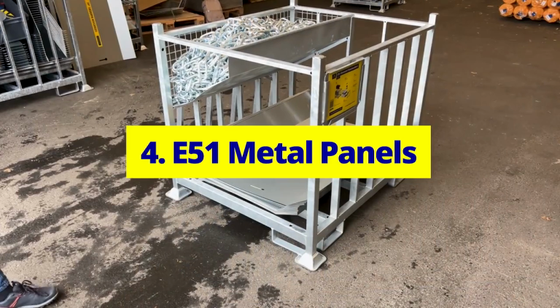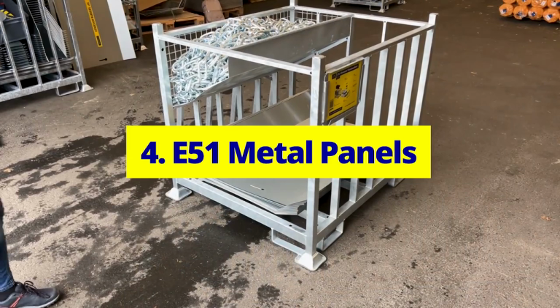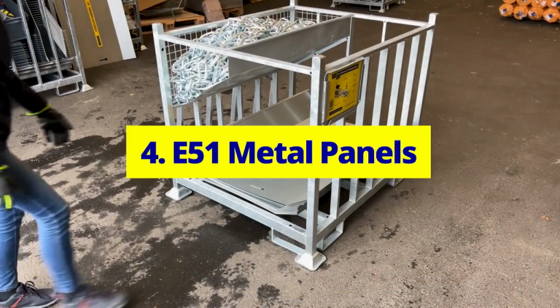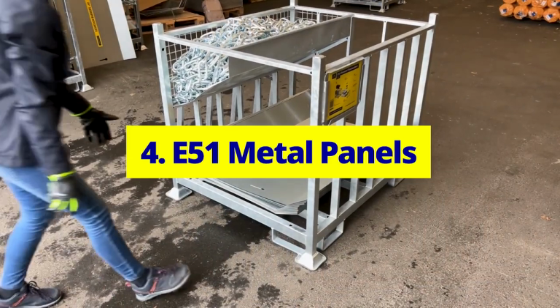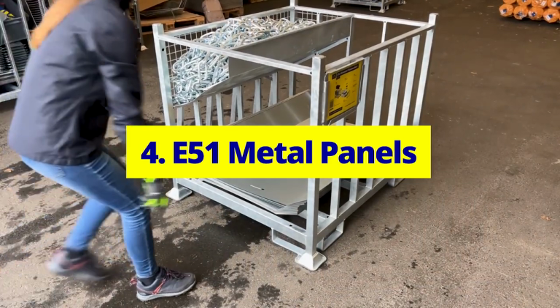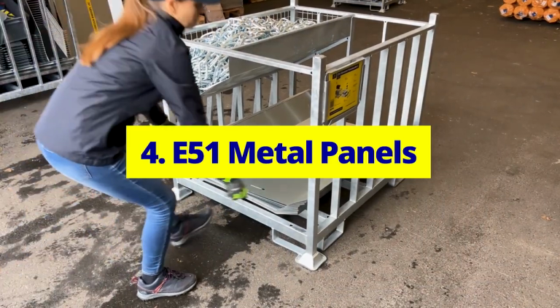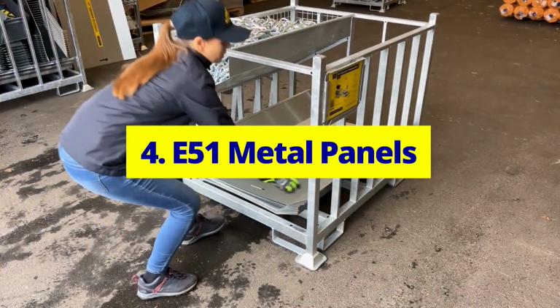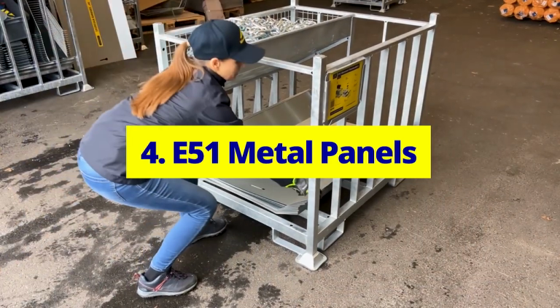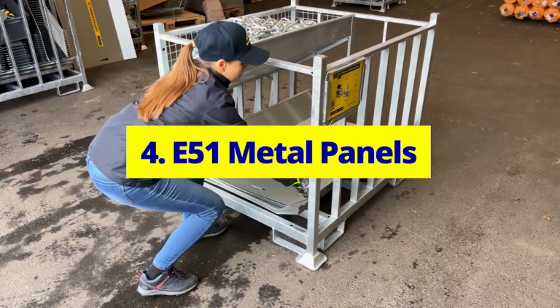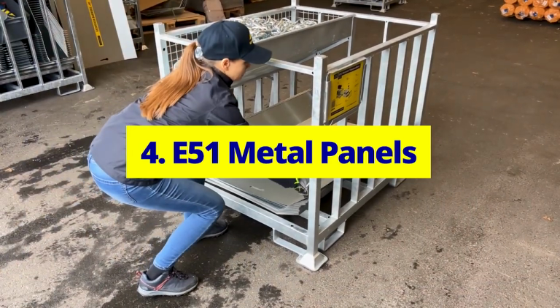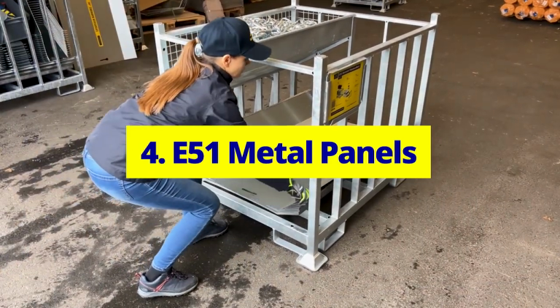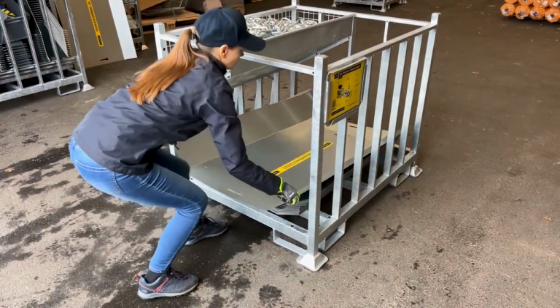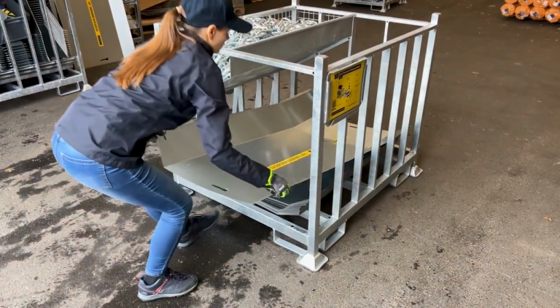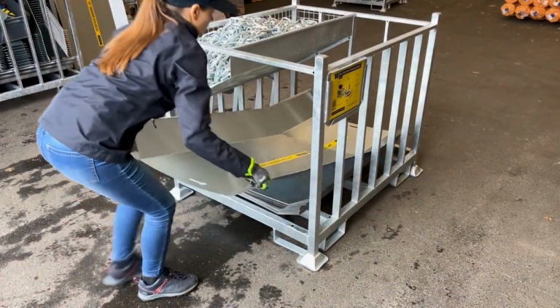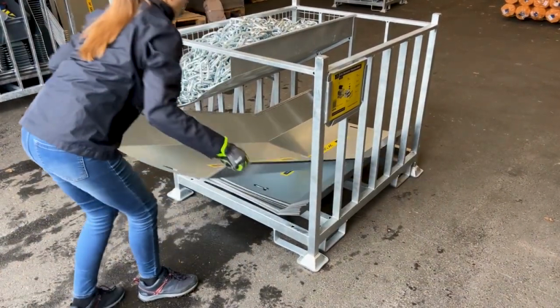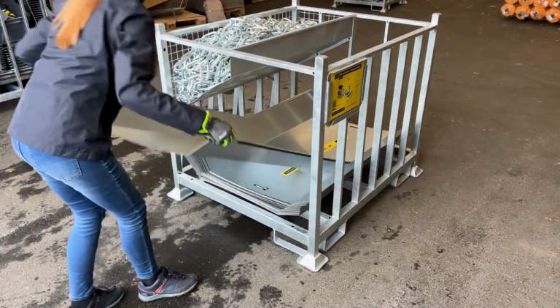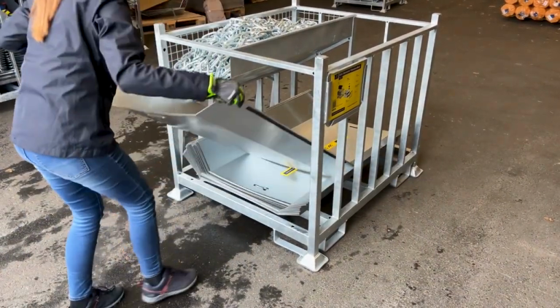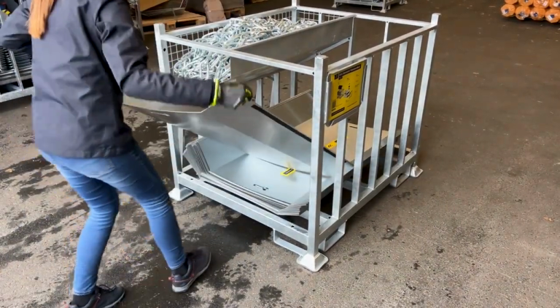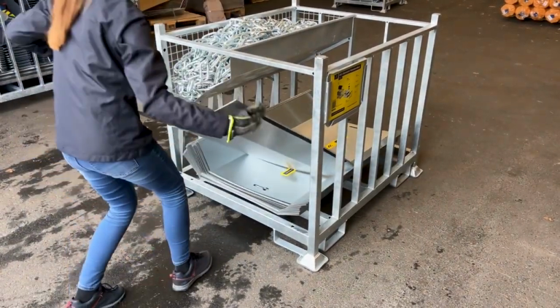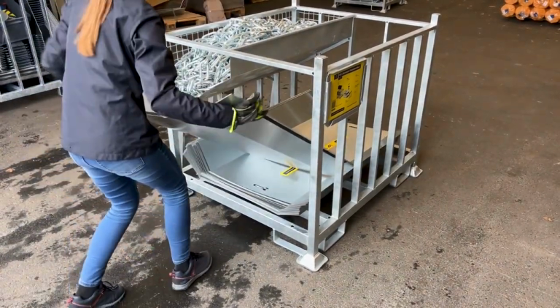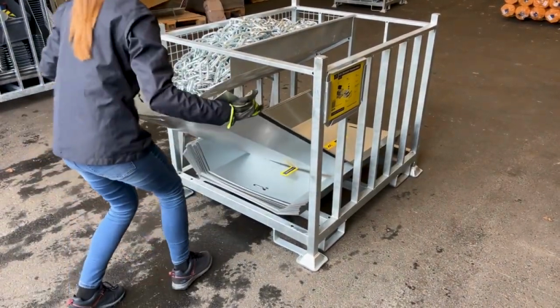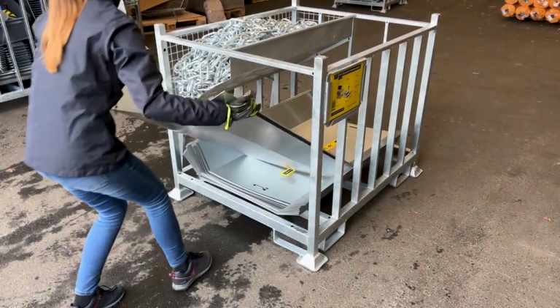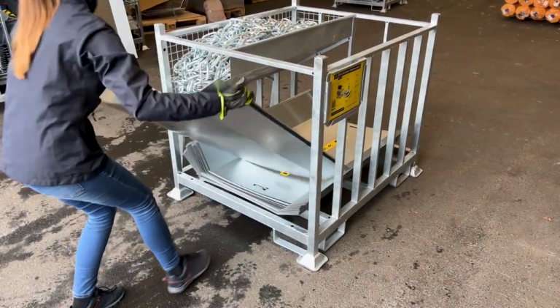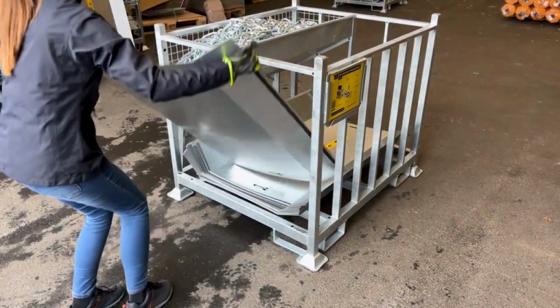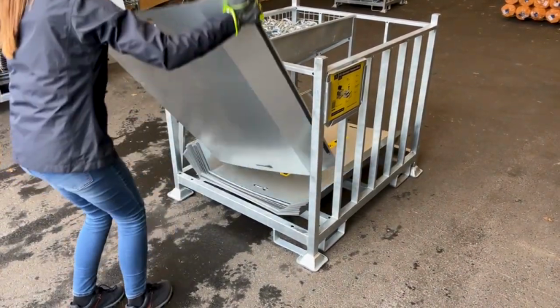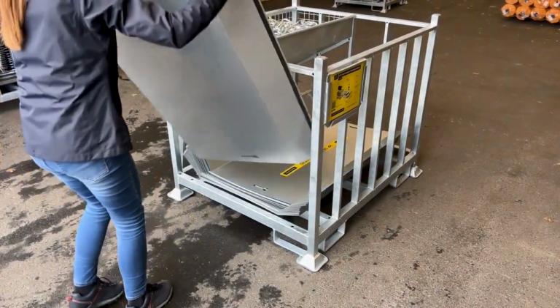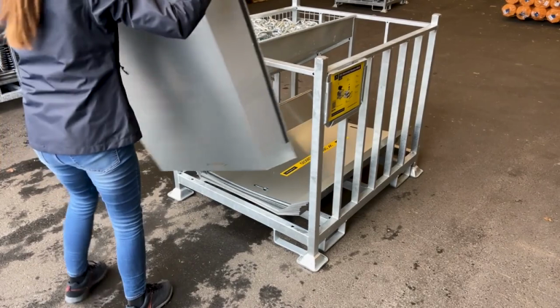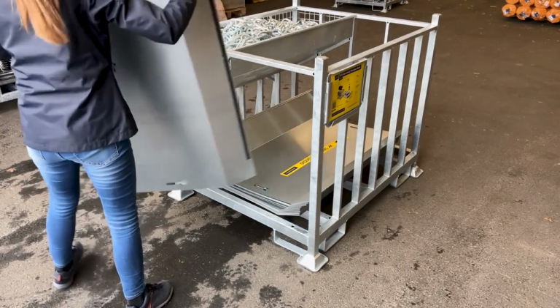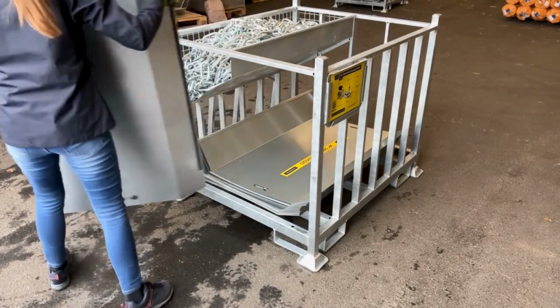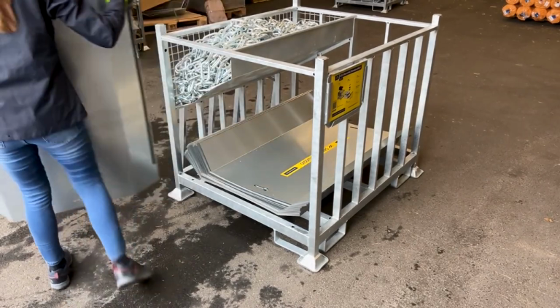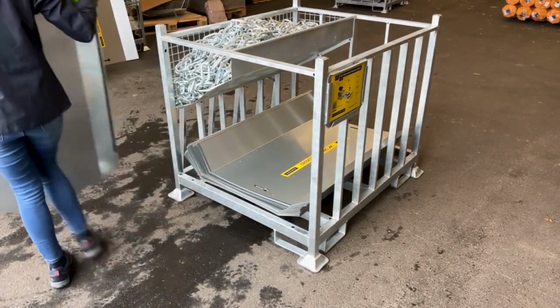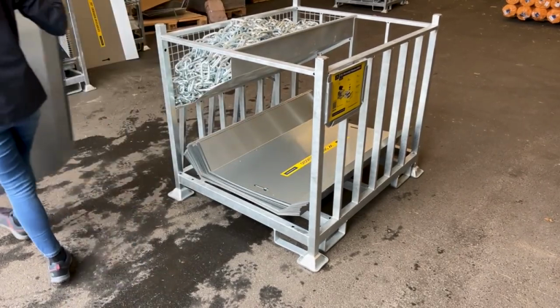E51 Metal Panels. From the rear side of the crate, unload the E51 metal panels individually.